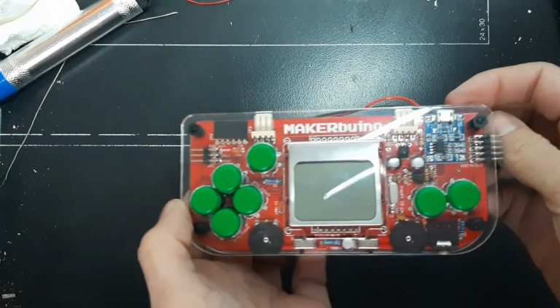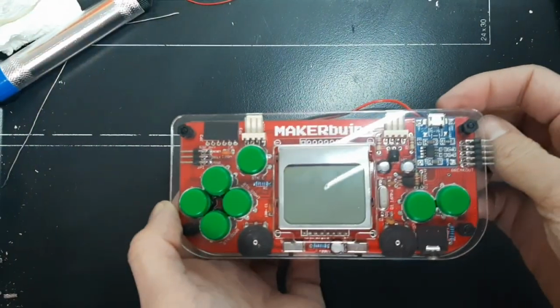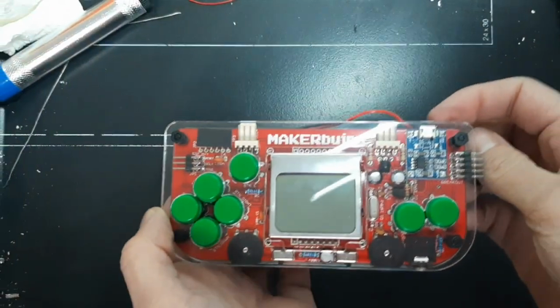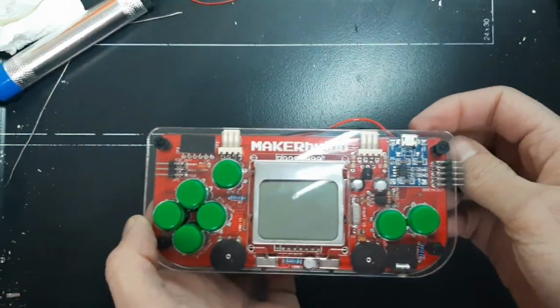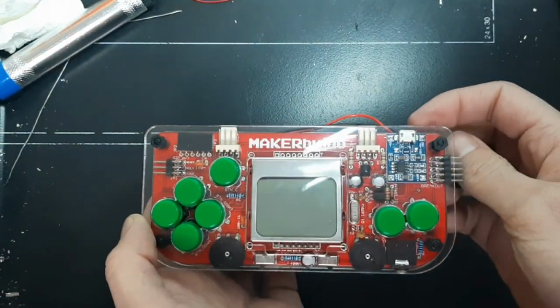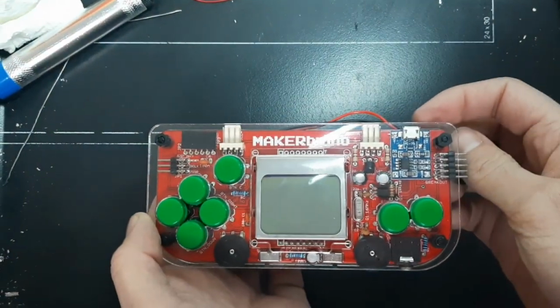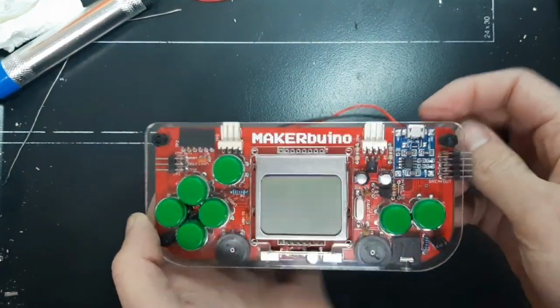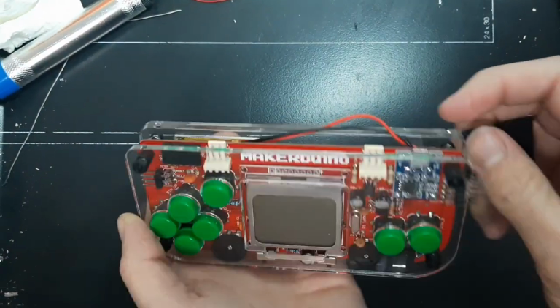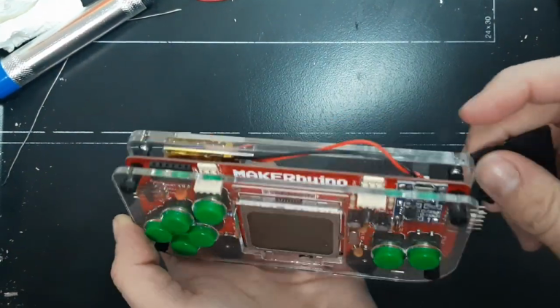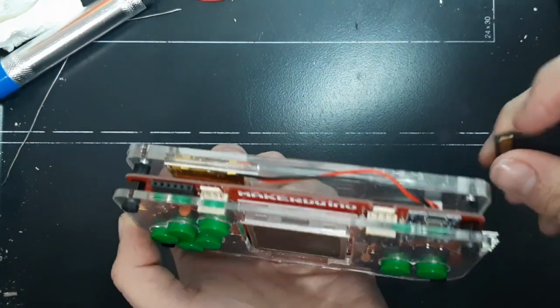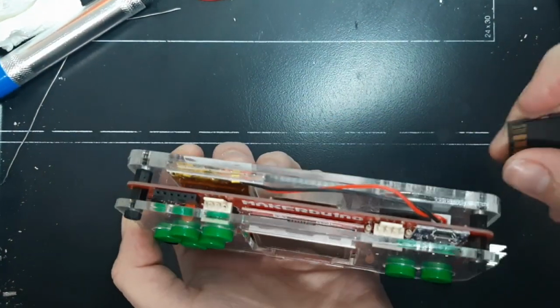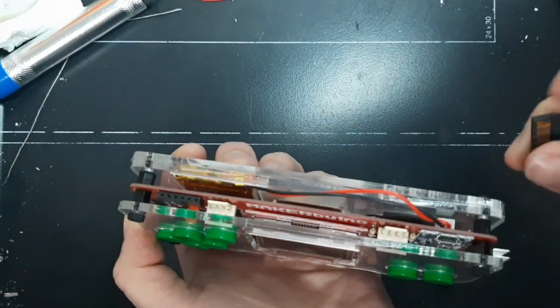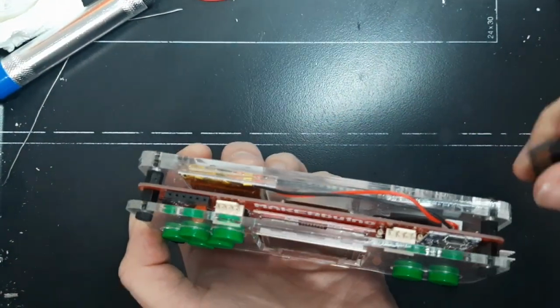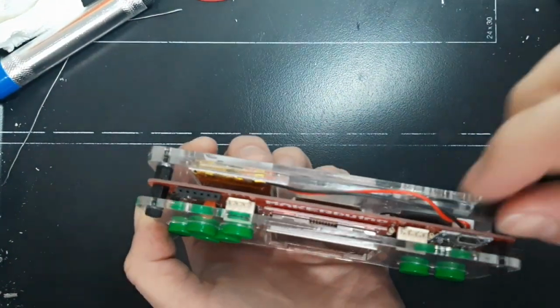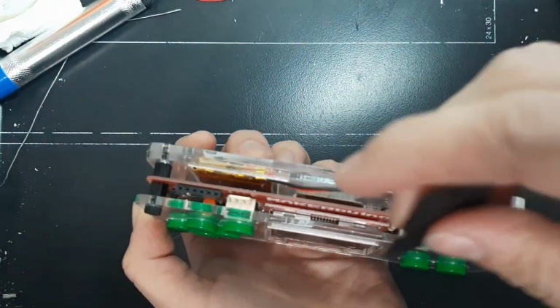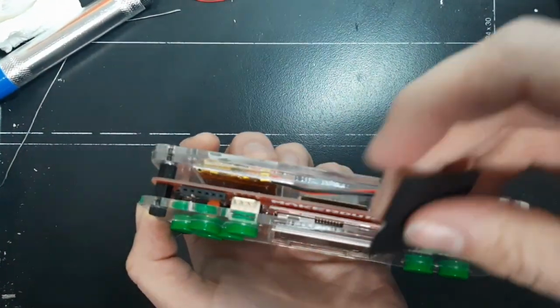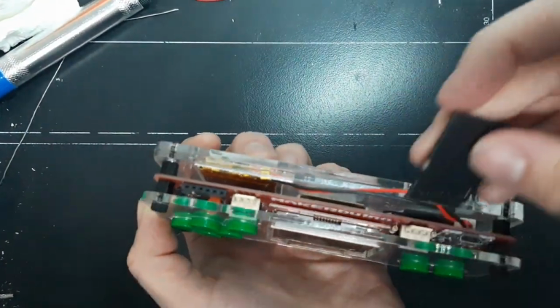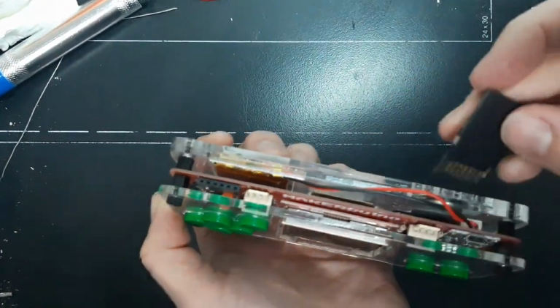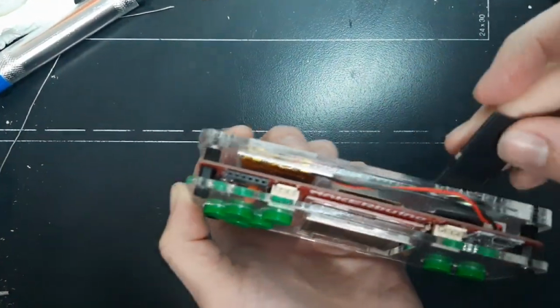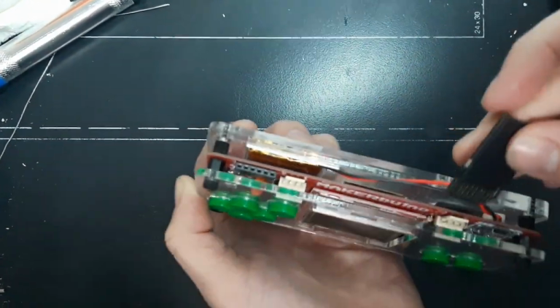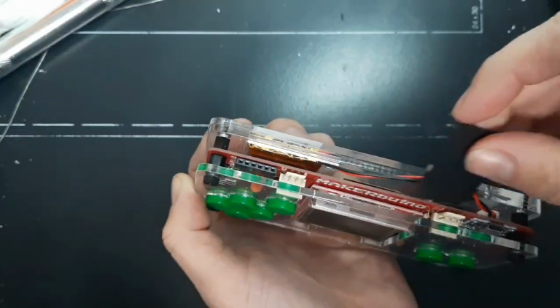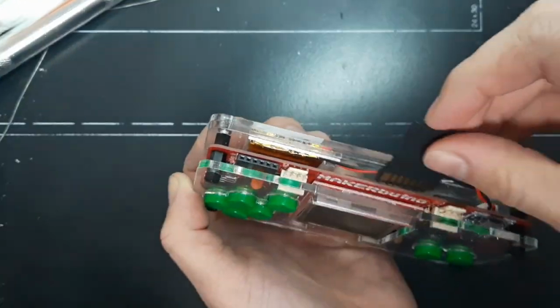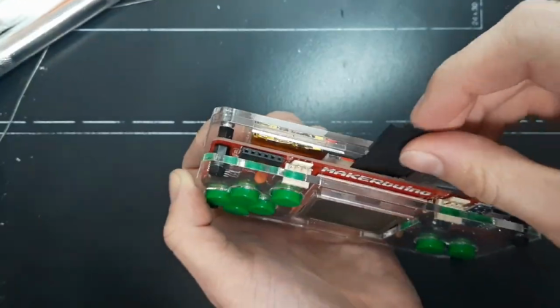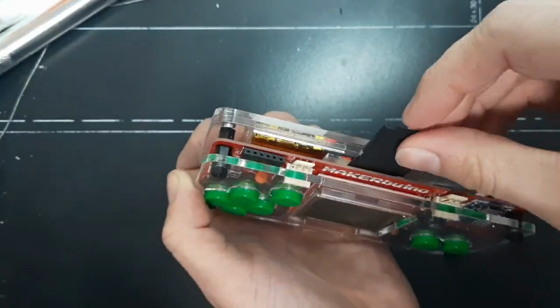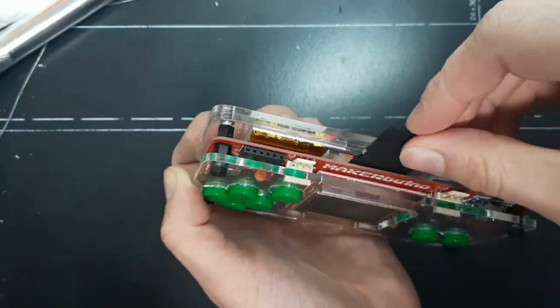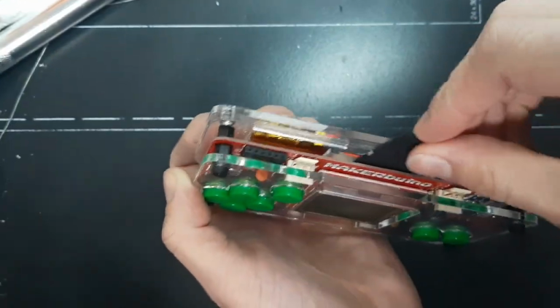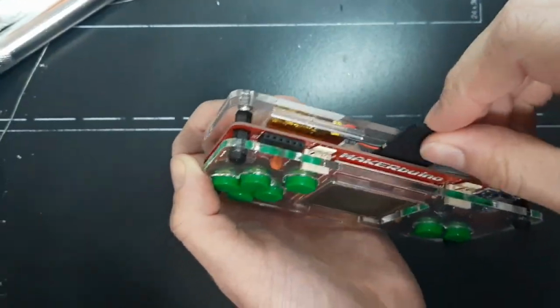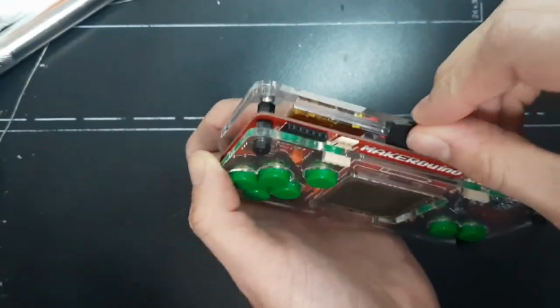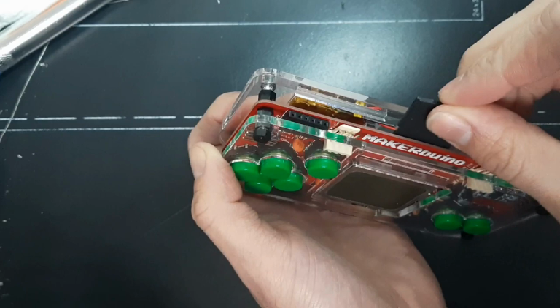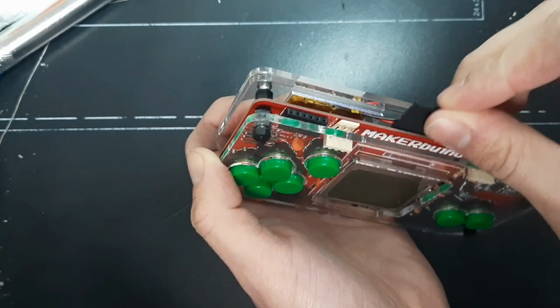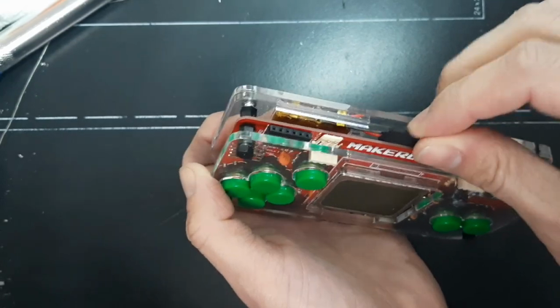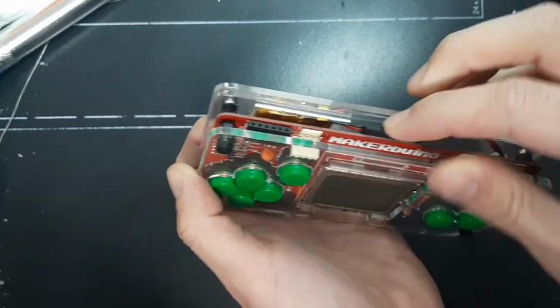Hello guys, so if you have any troubles with turning on your Maker Buino, here is how to fix it.